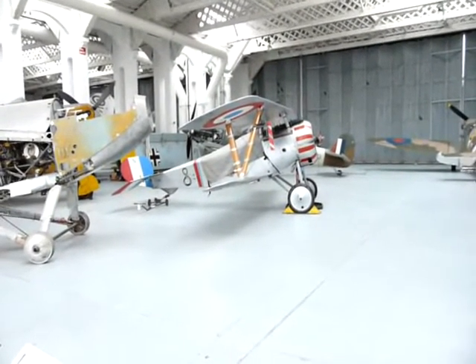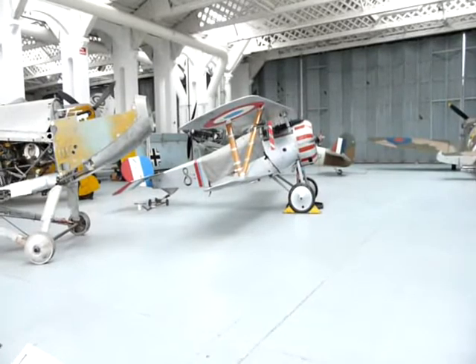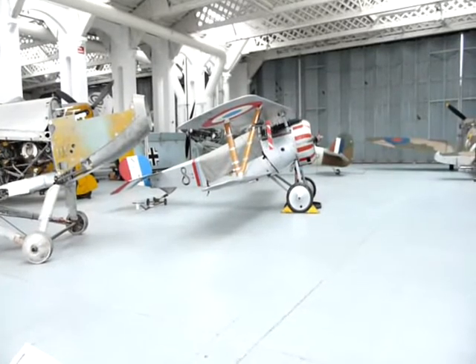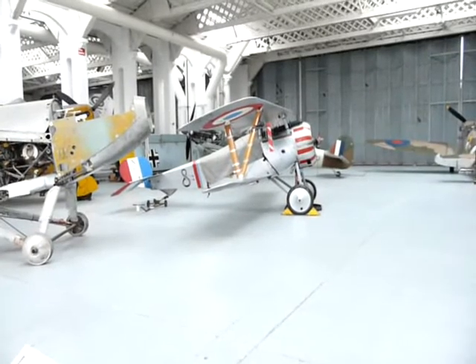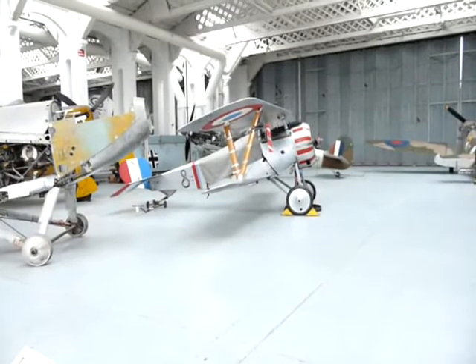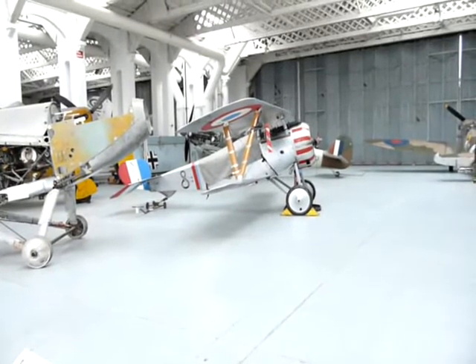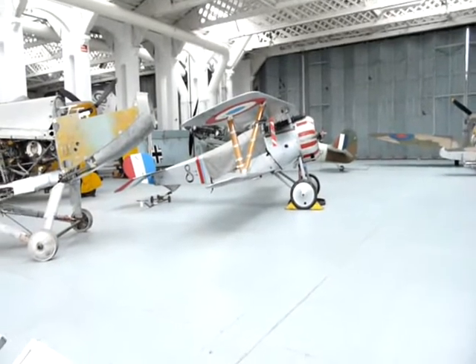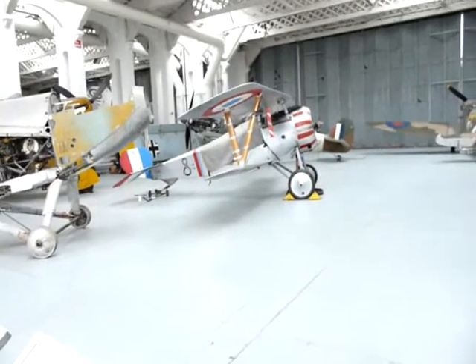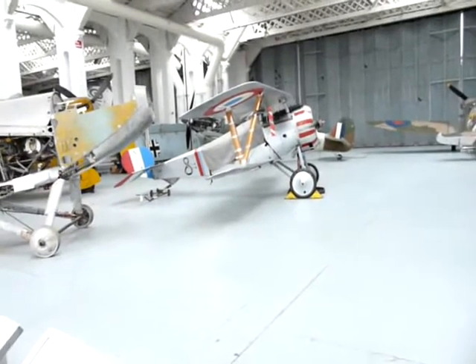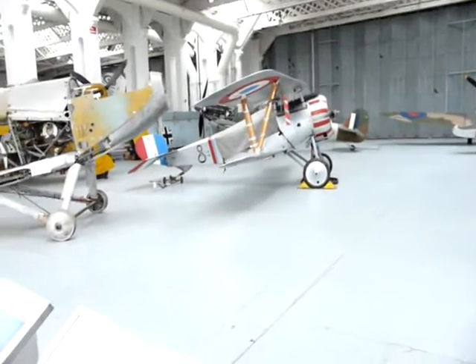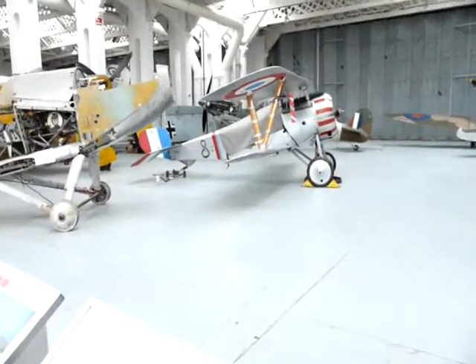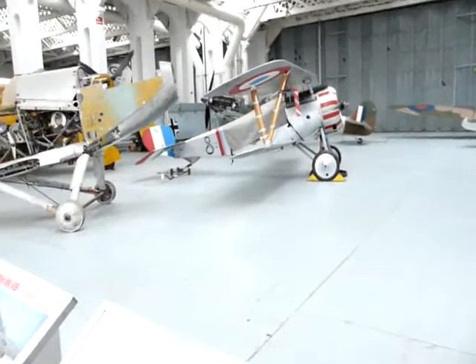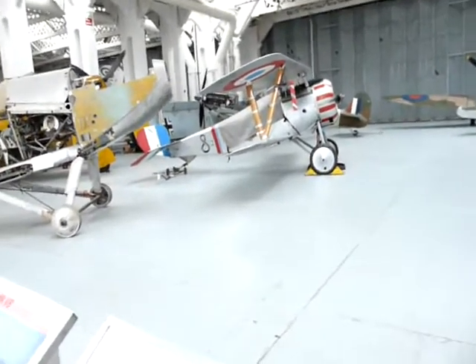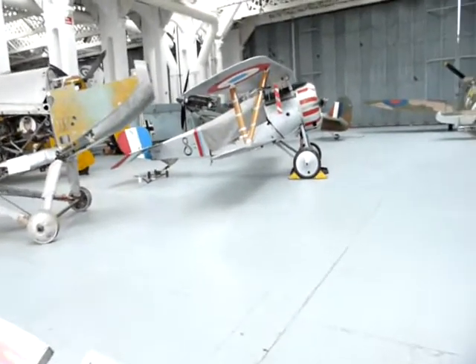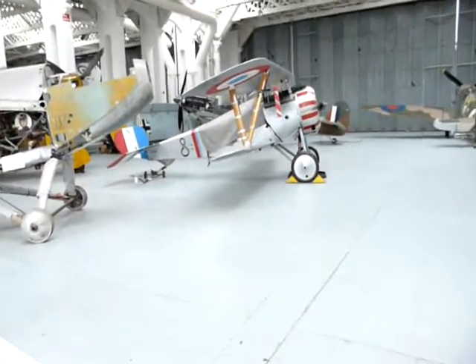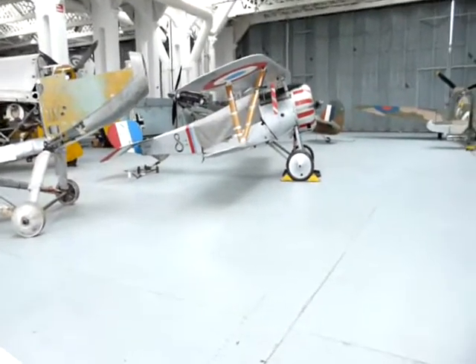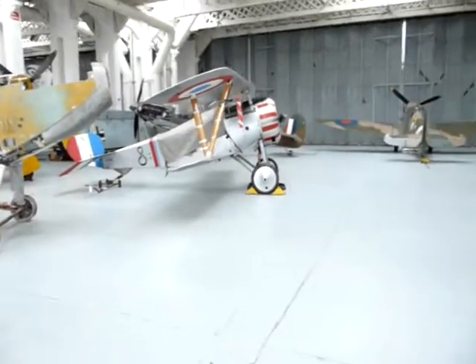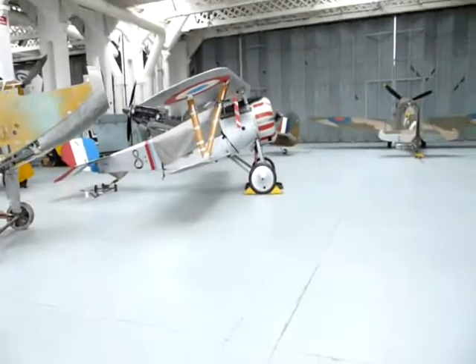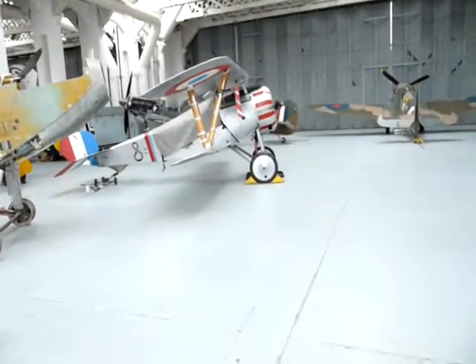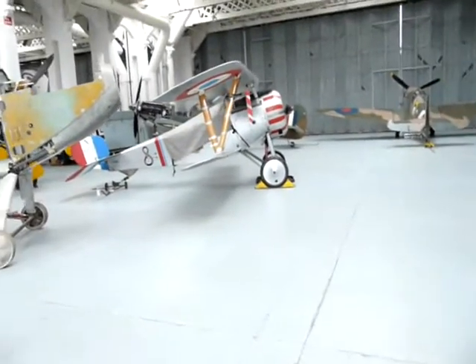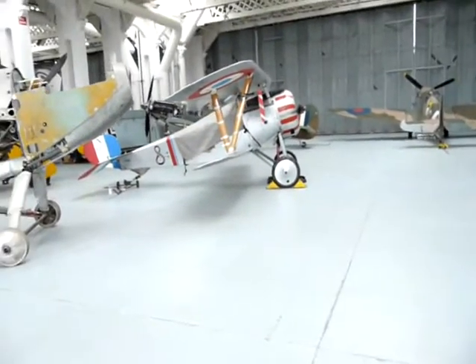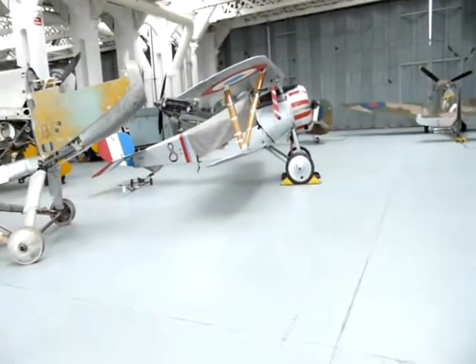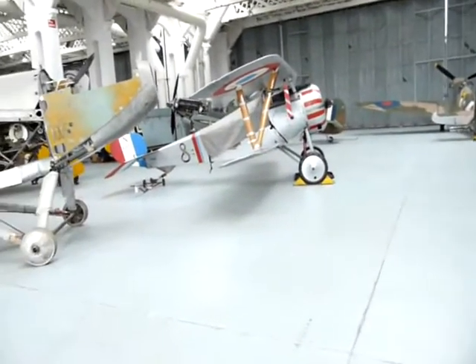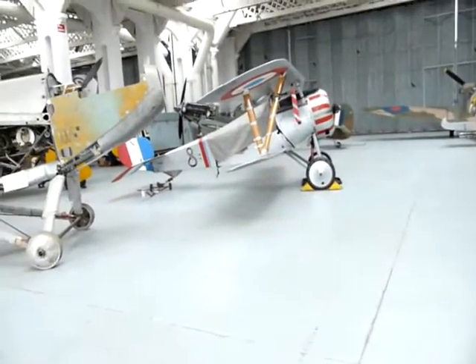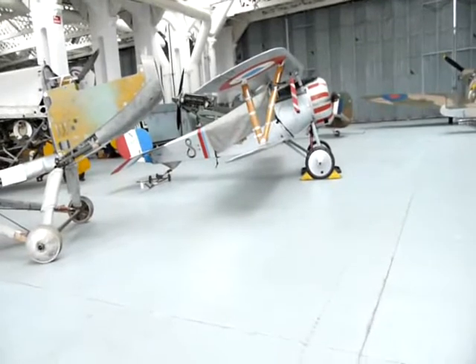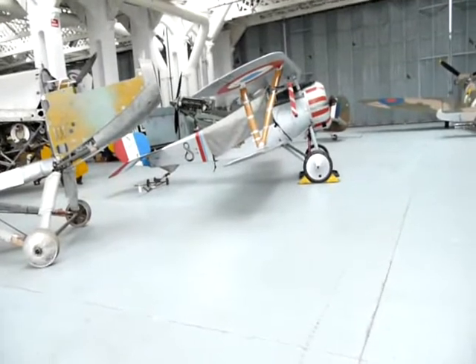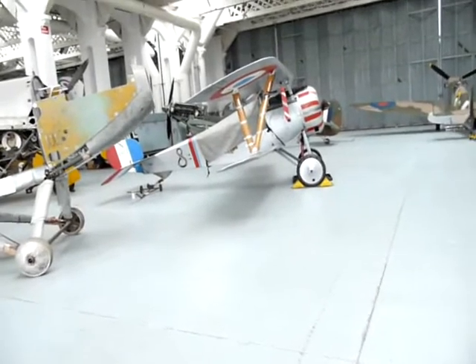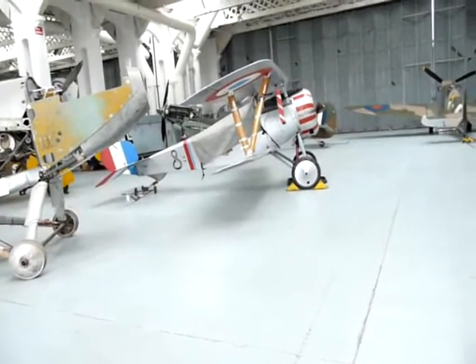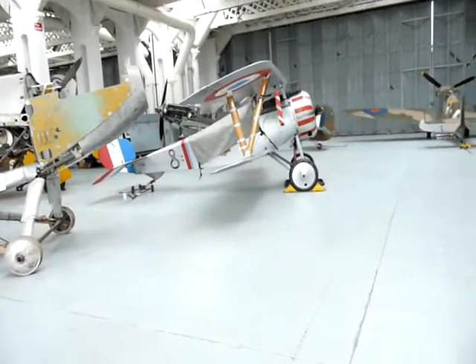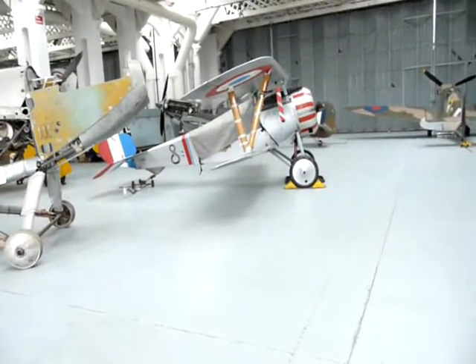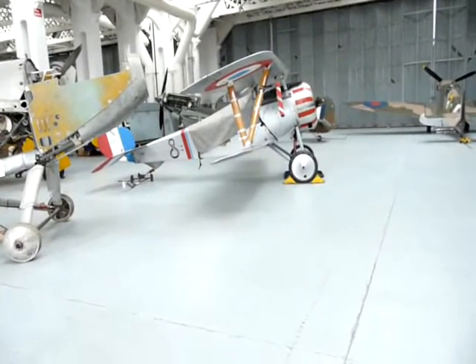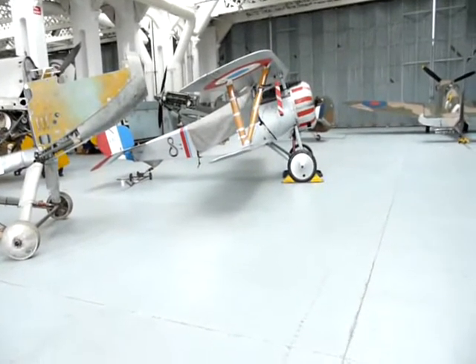A Nieuport 17 from the First World War, flown by all the top French pilots.